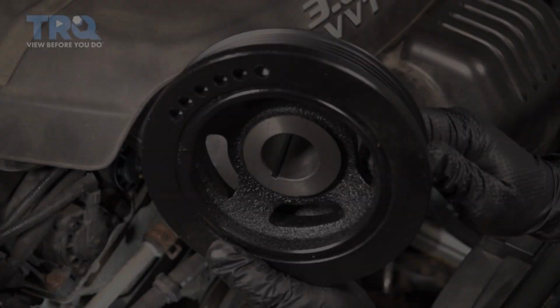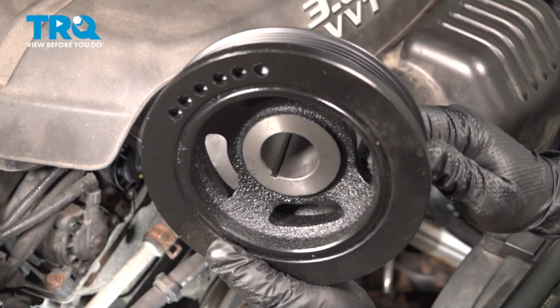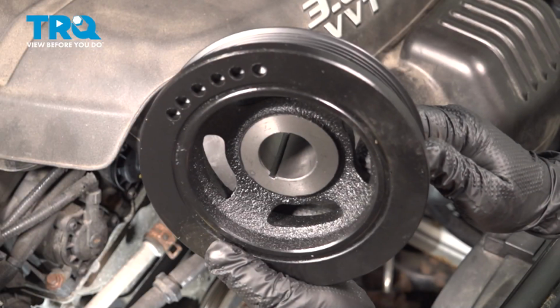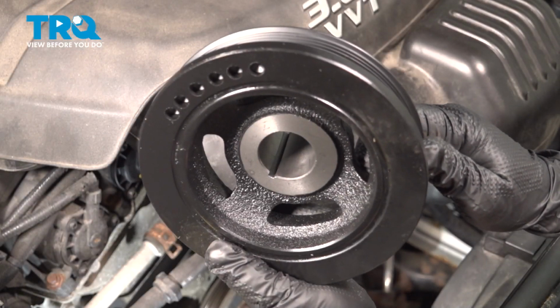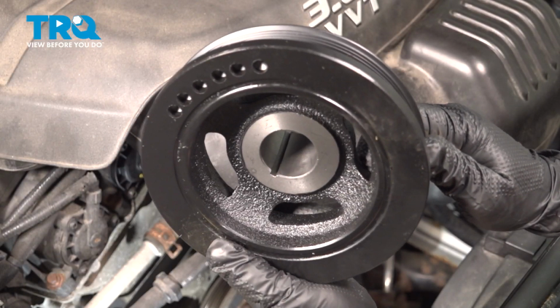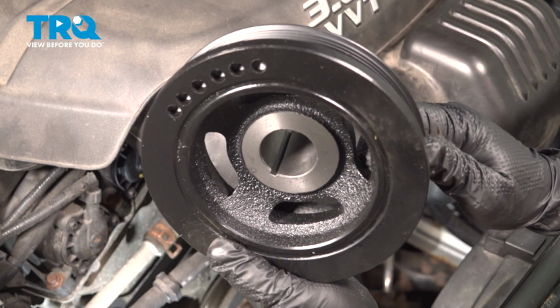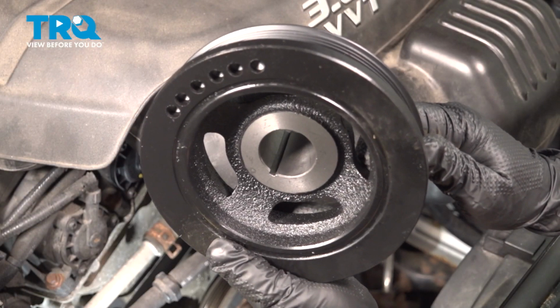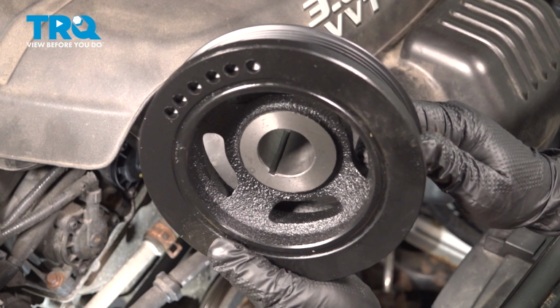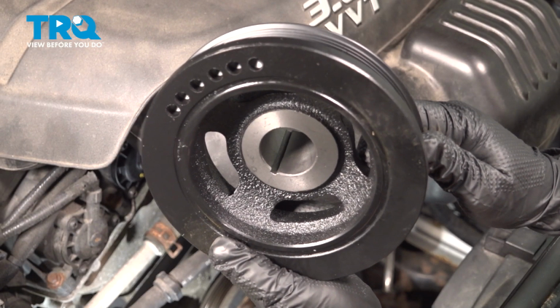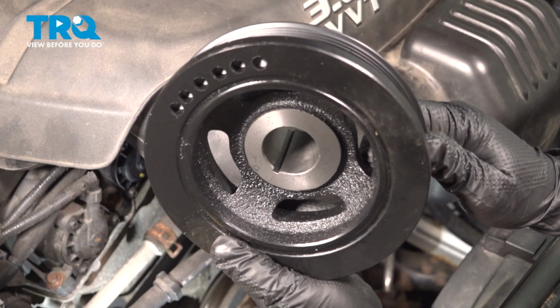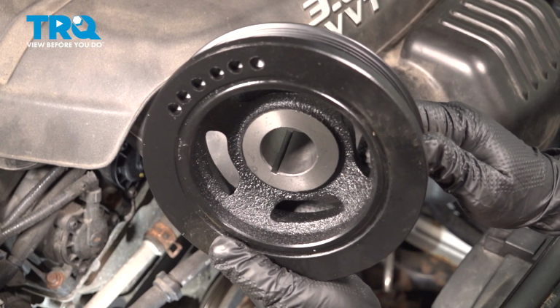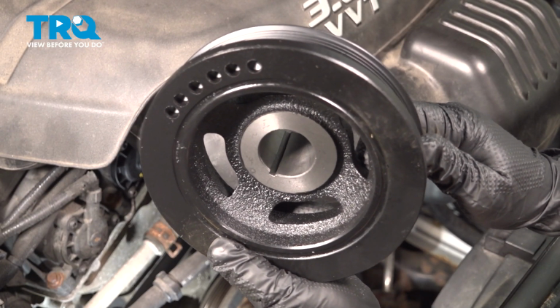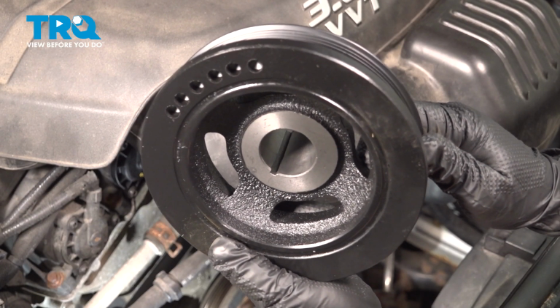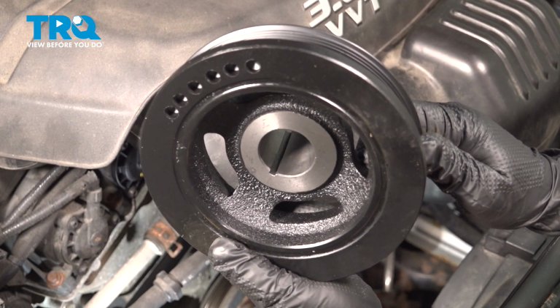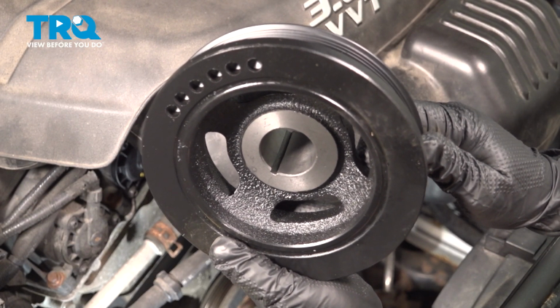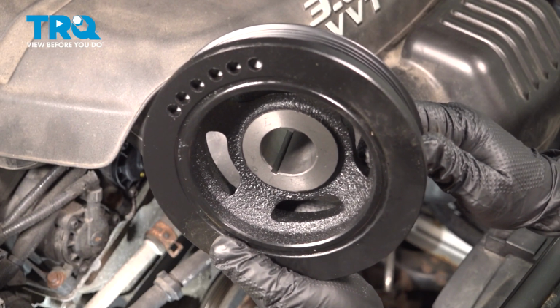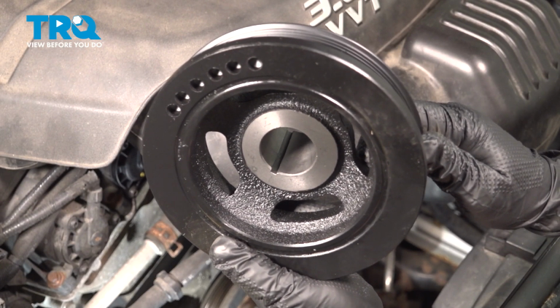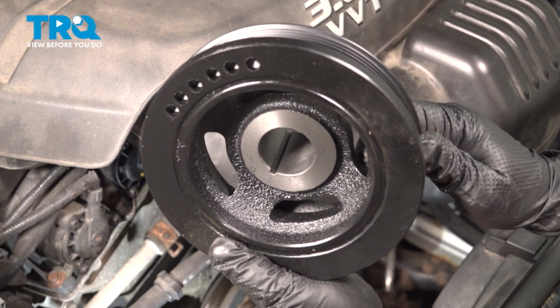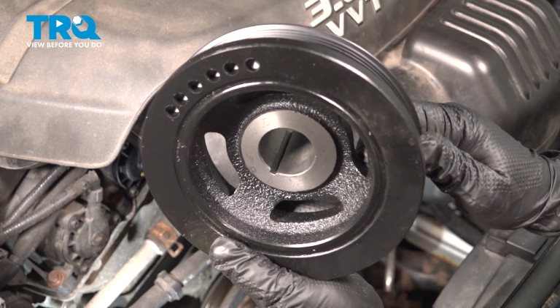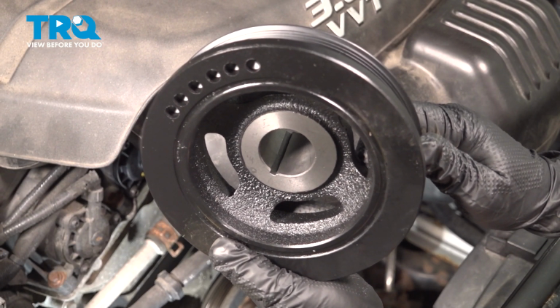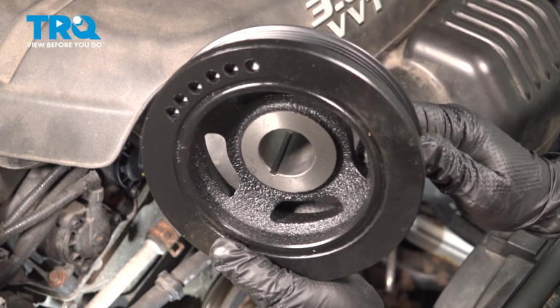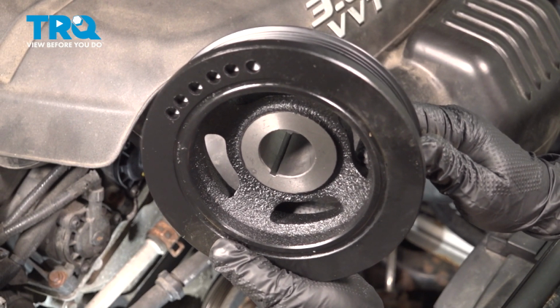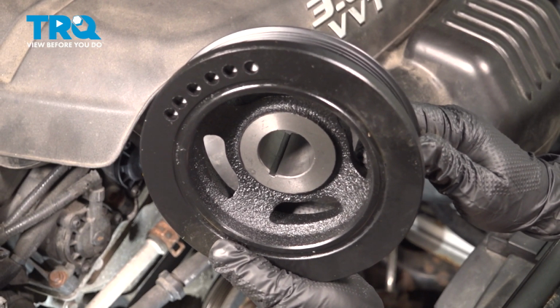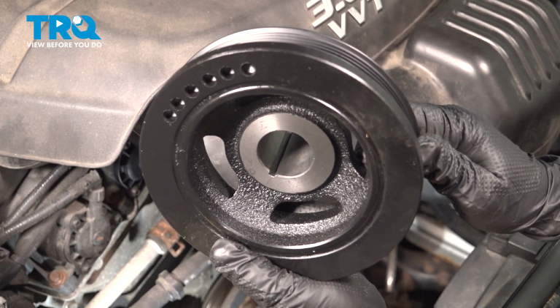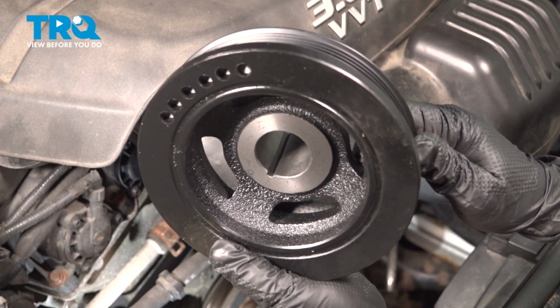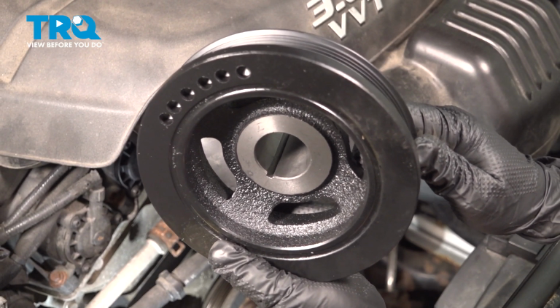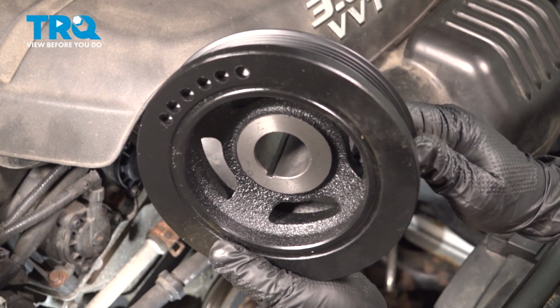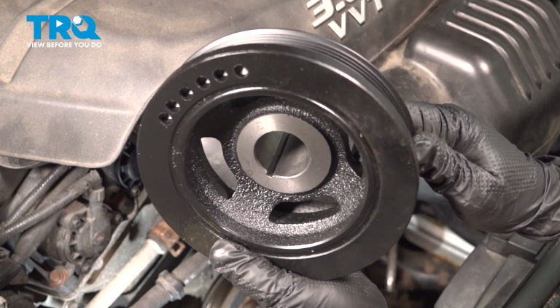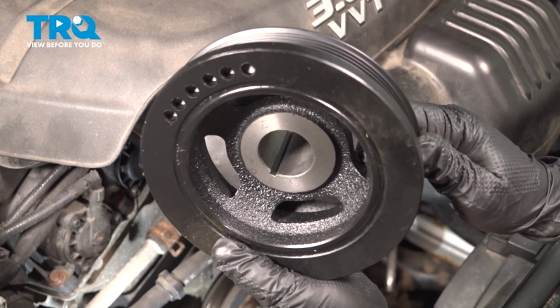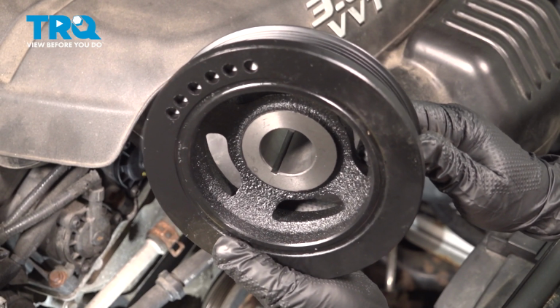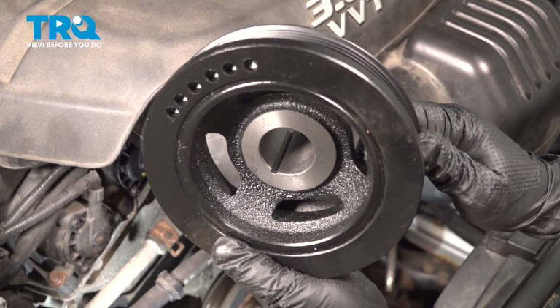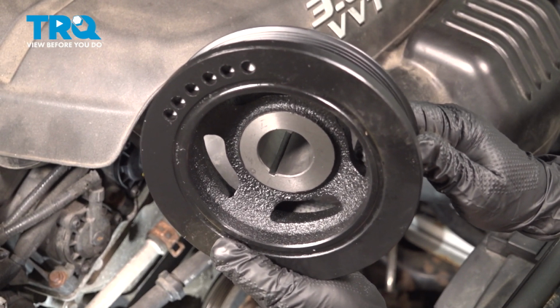In this video, we're going to show you how to remove and replace a harmonic balancer on a 3.6 Grand Cherokee.